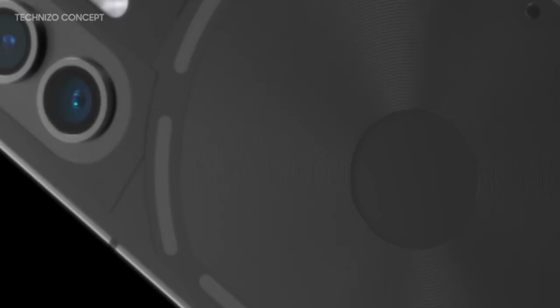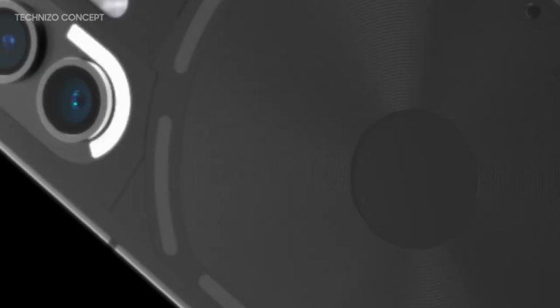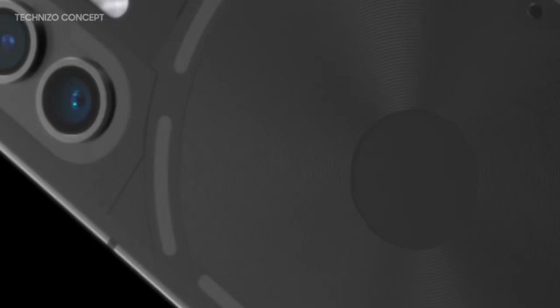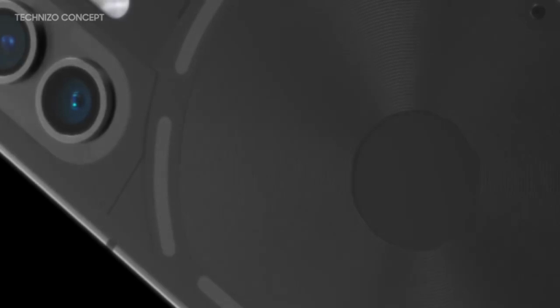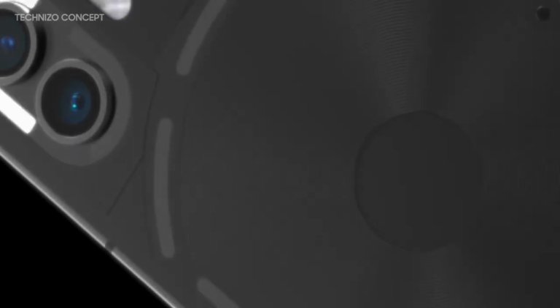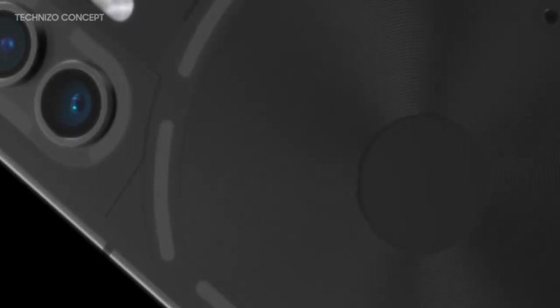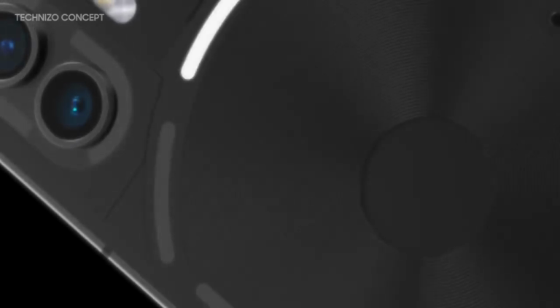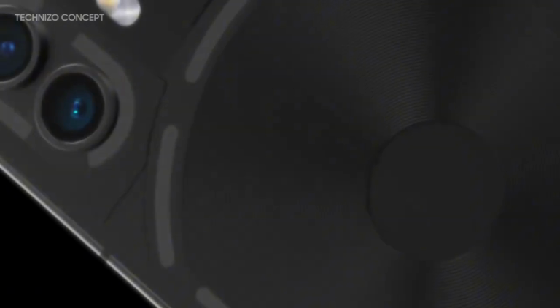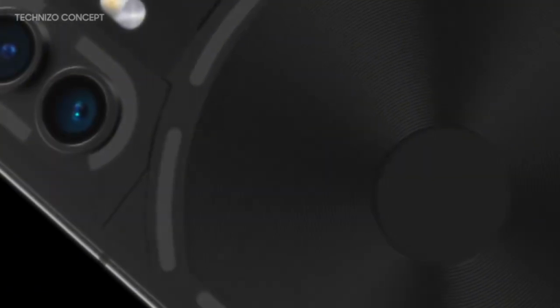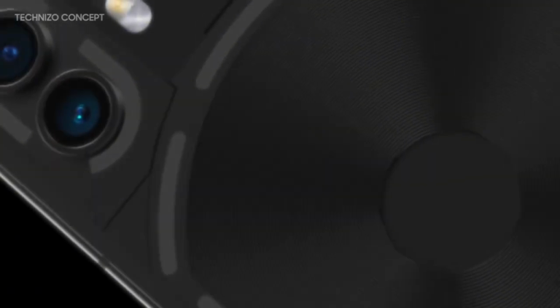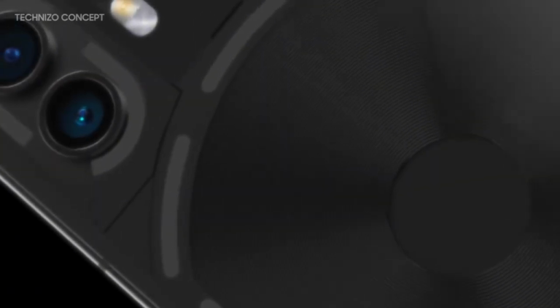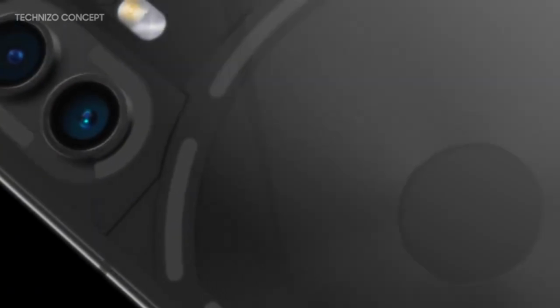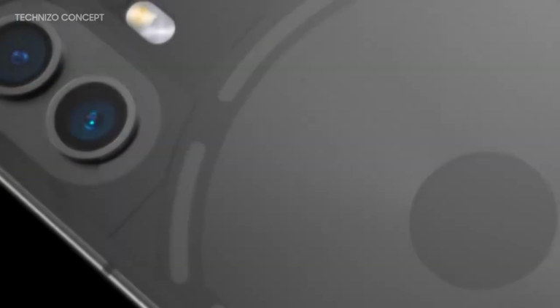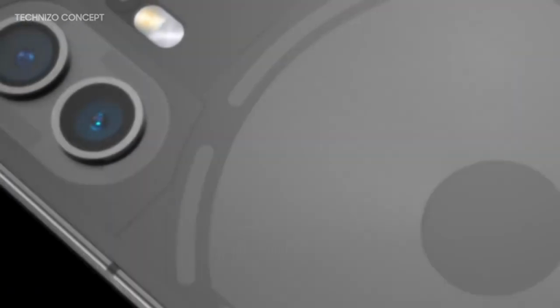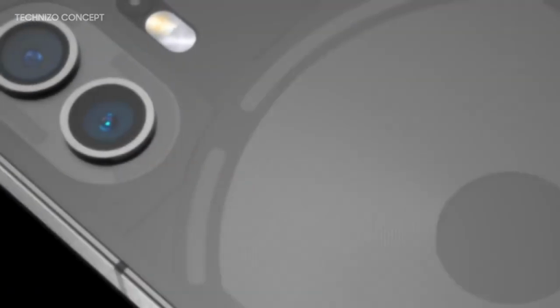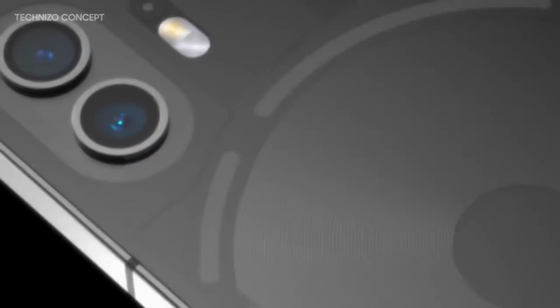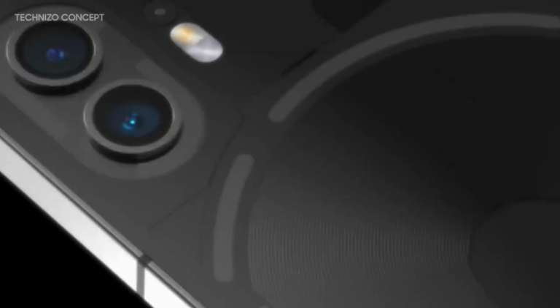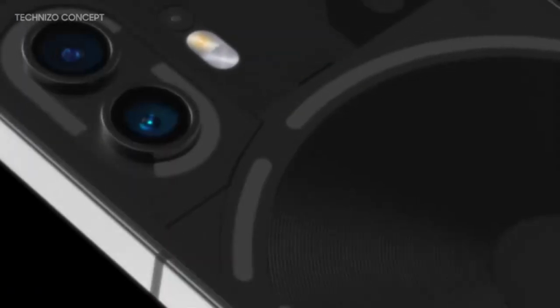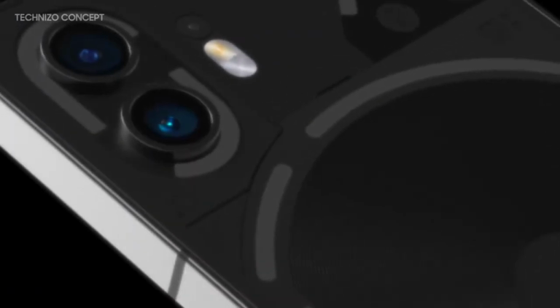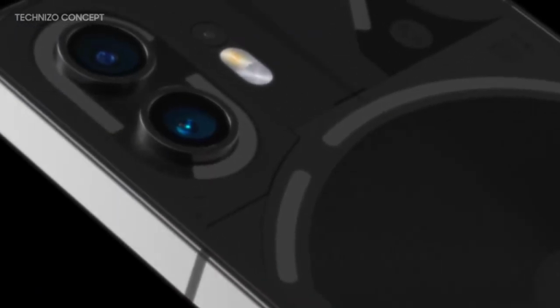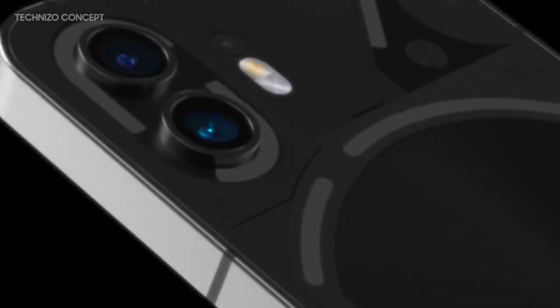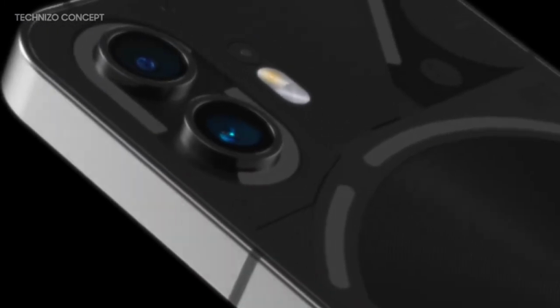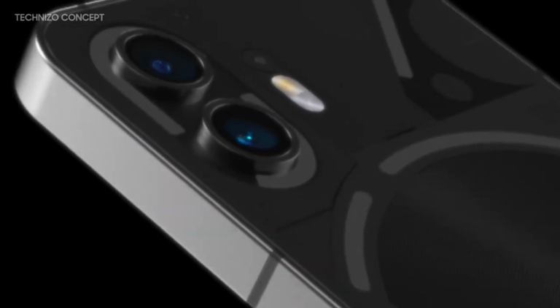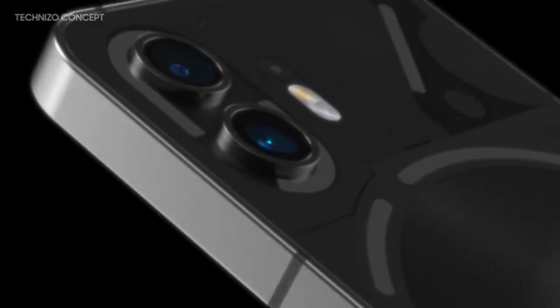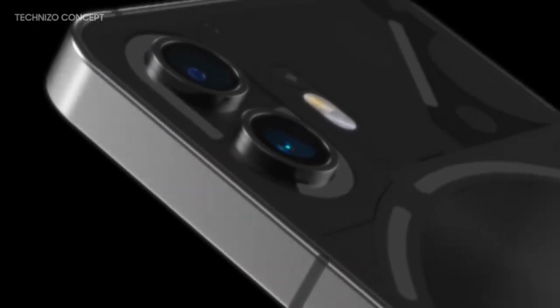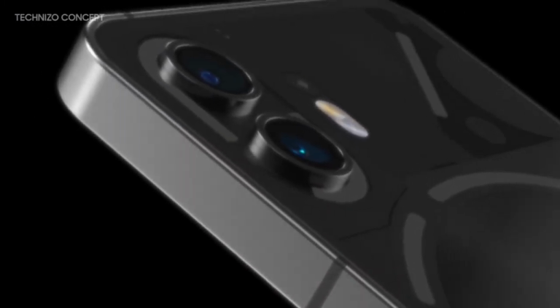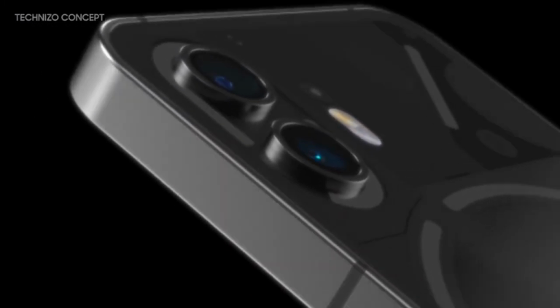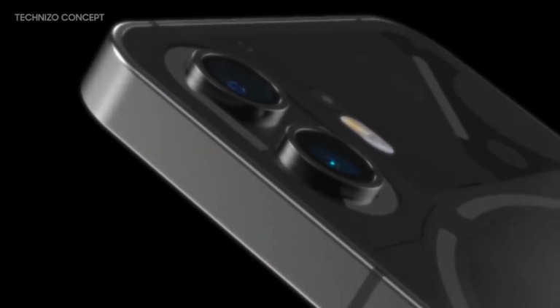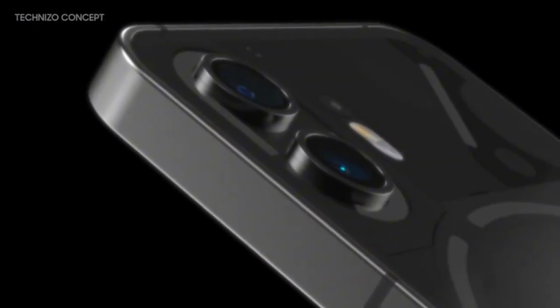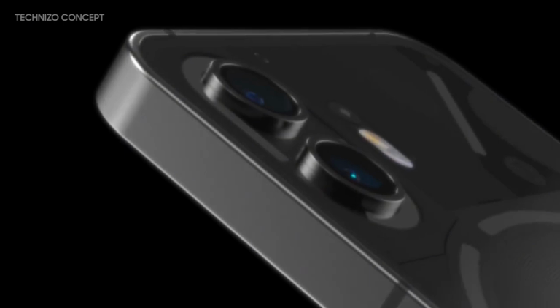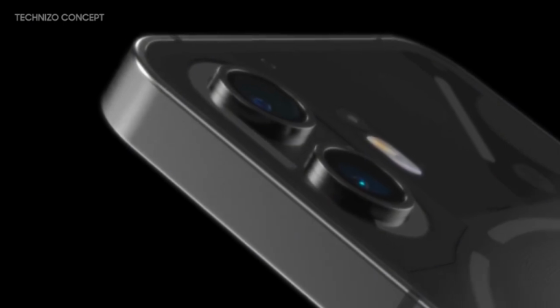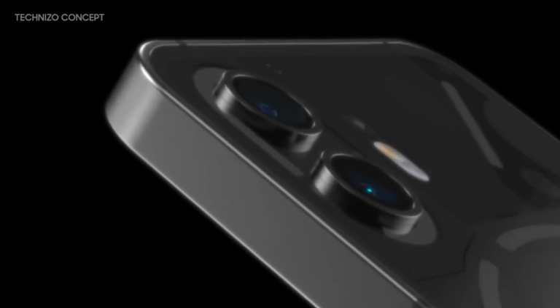As far as functional improvements, the upcoming phone will upgrade to a dual LED flash on the rear.